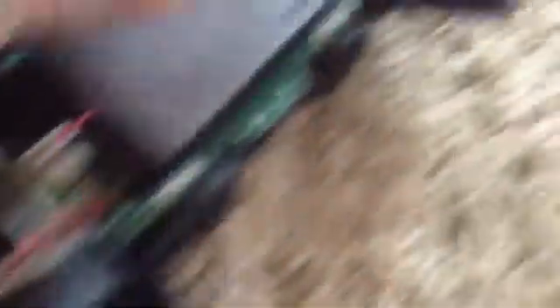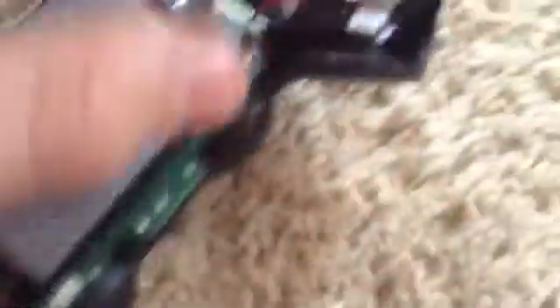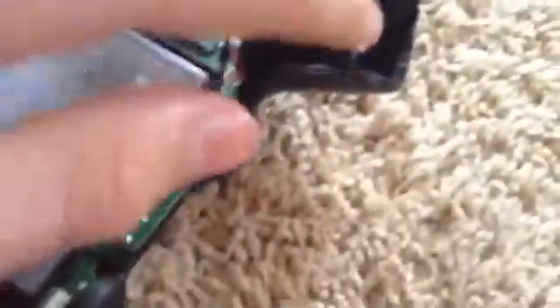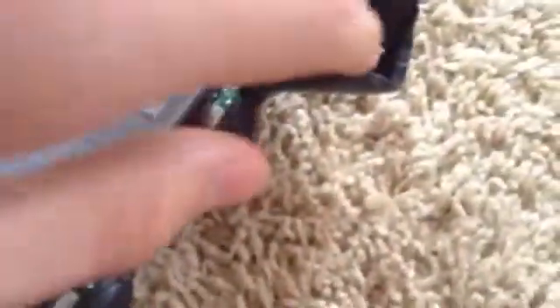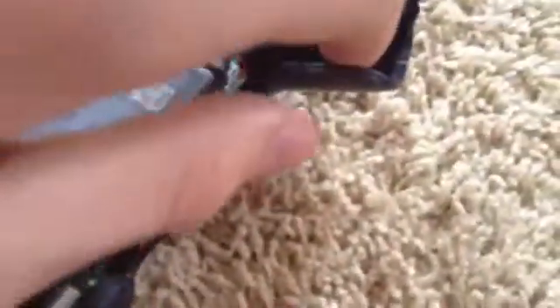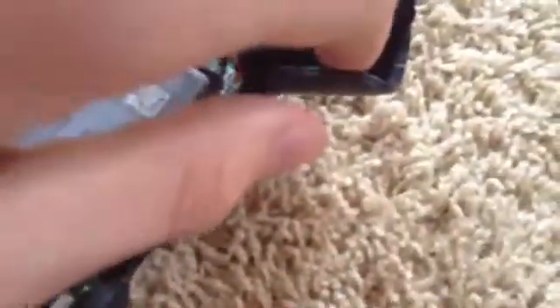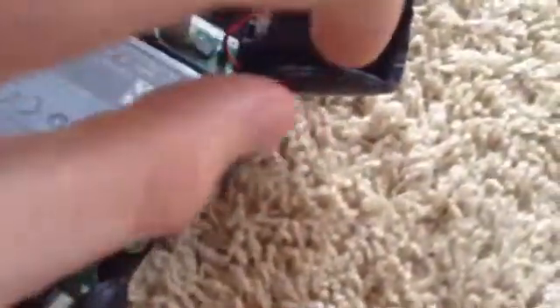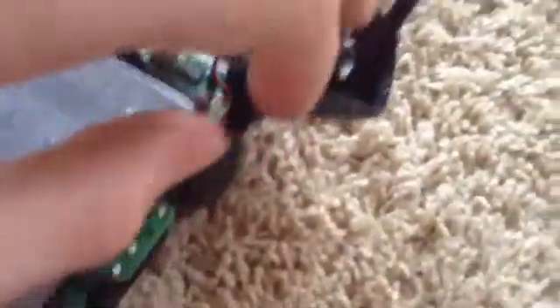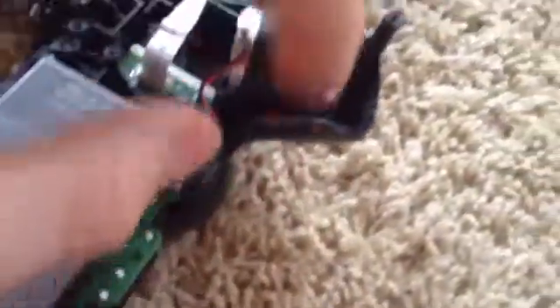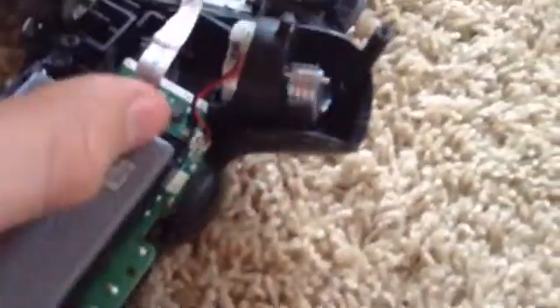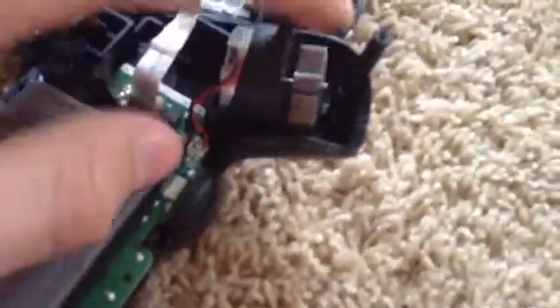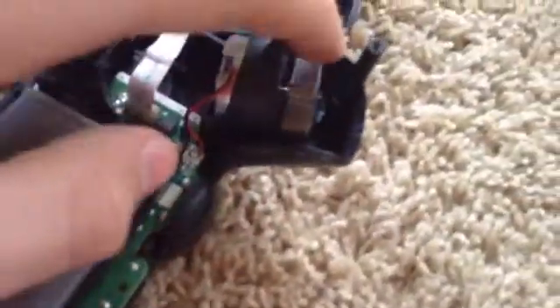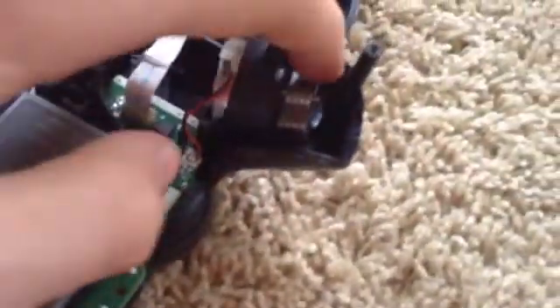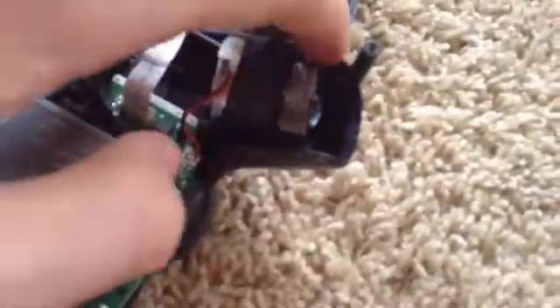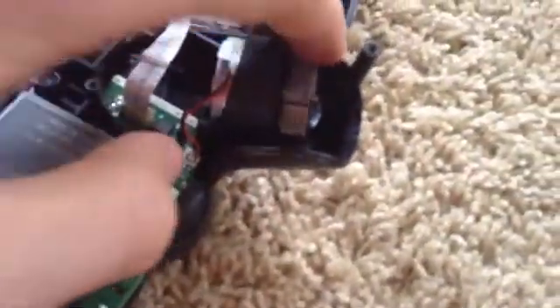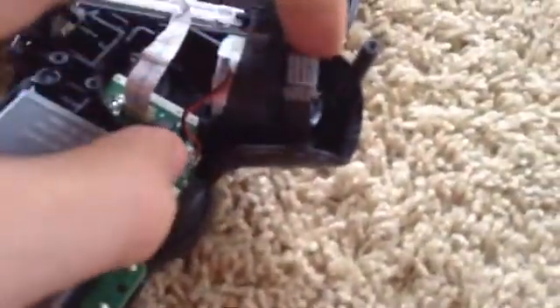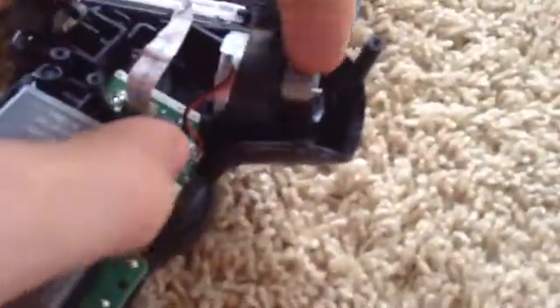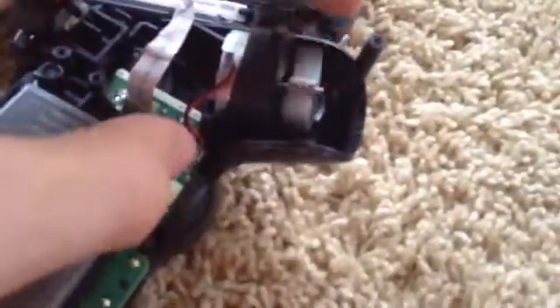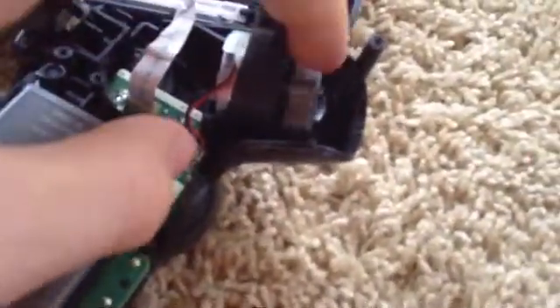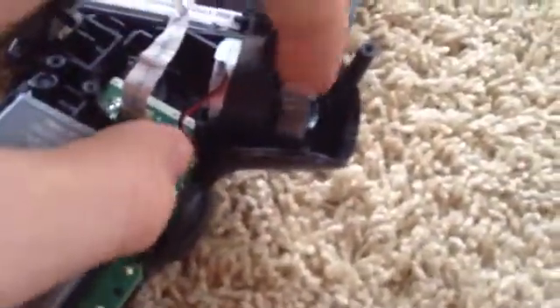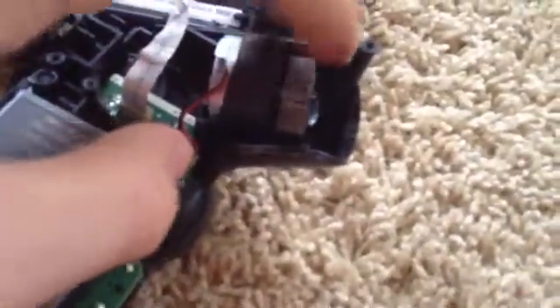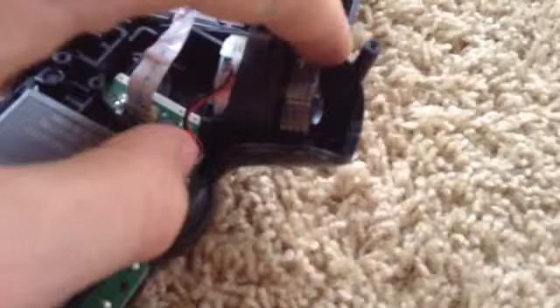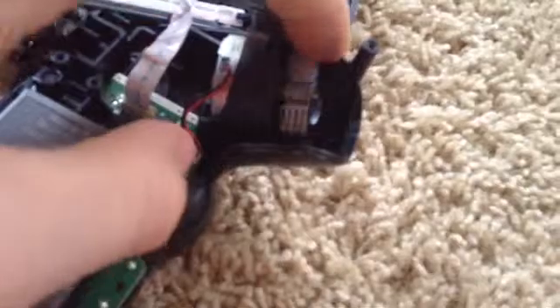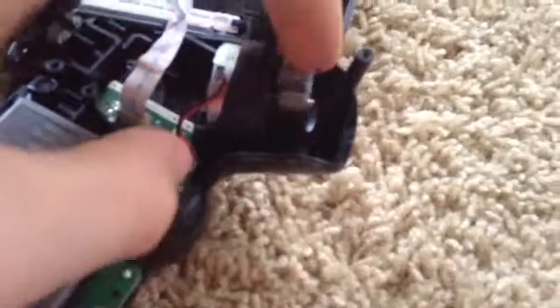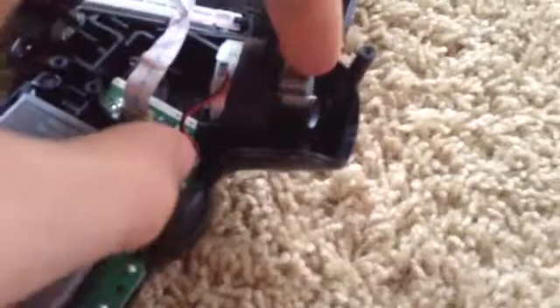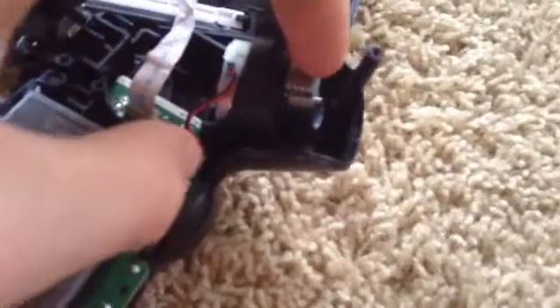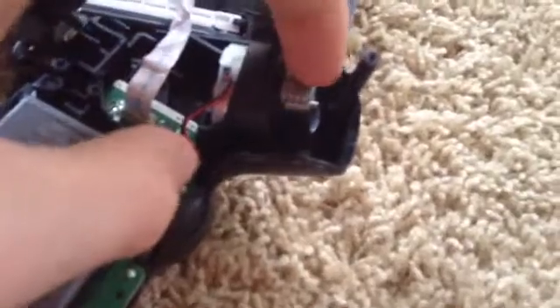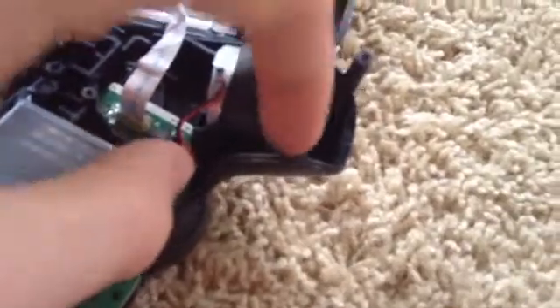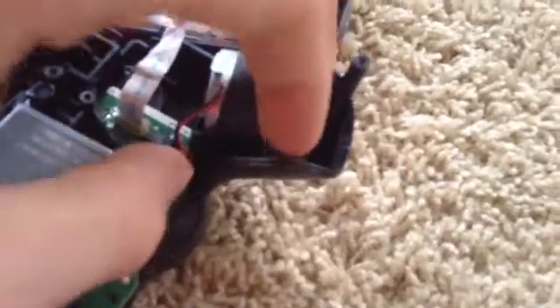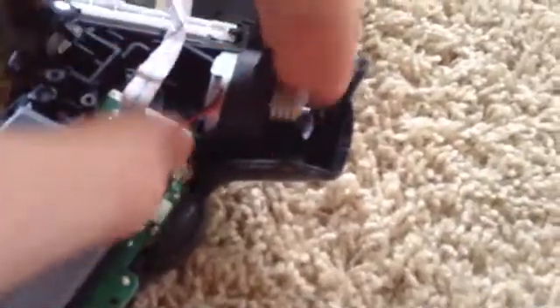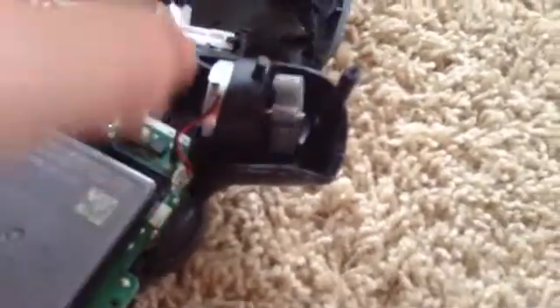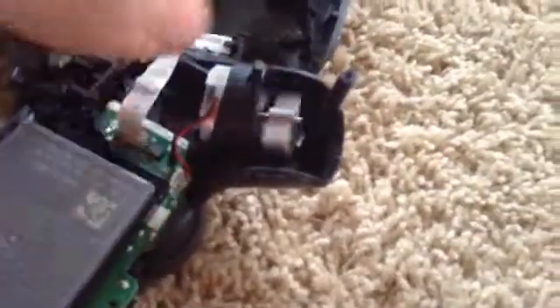There's two motors that shake the controller — DualShock.